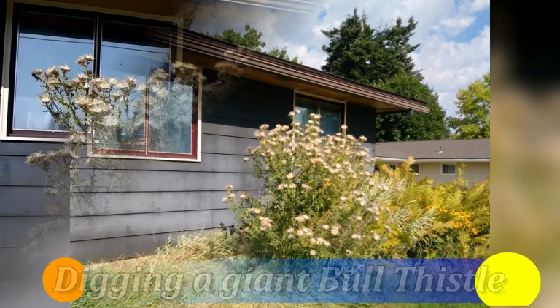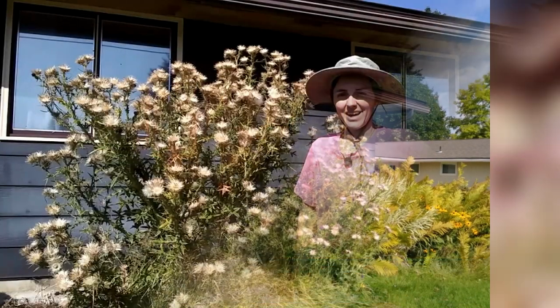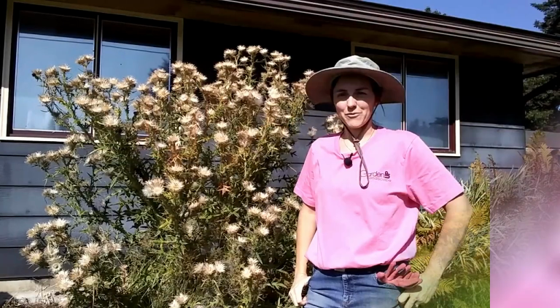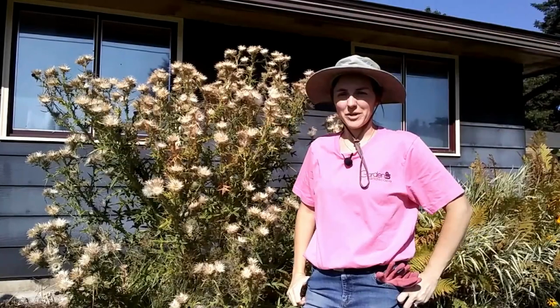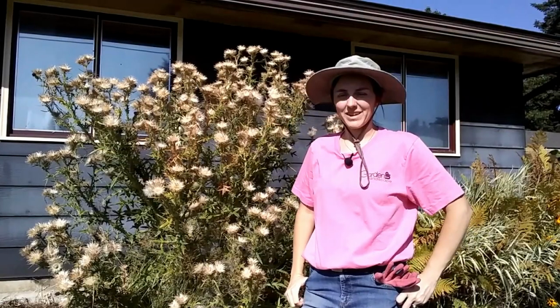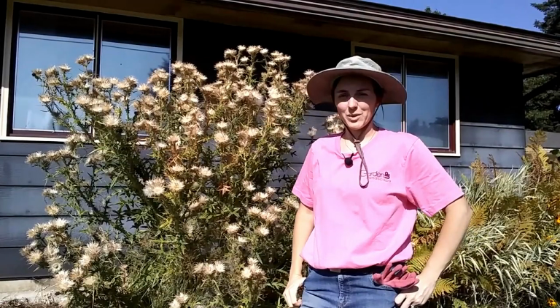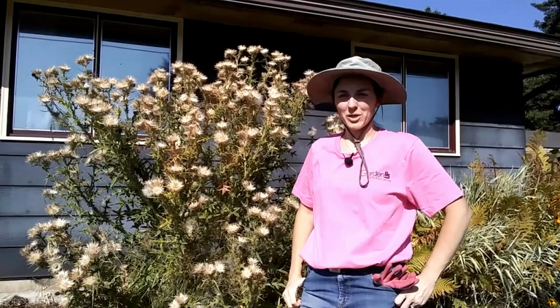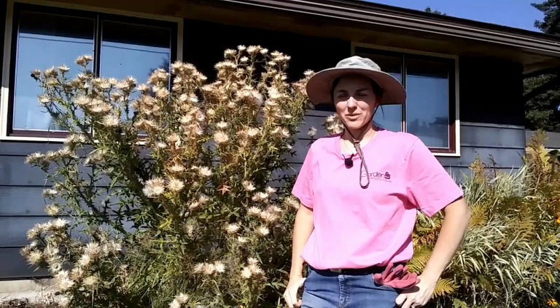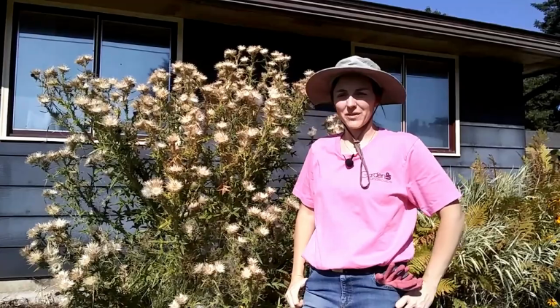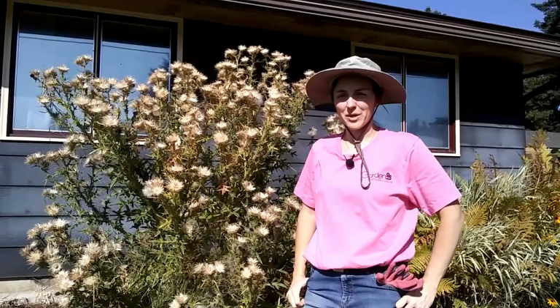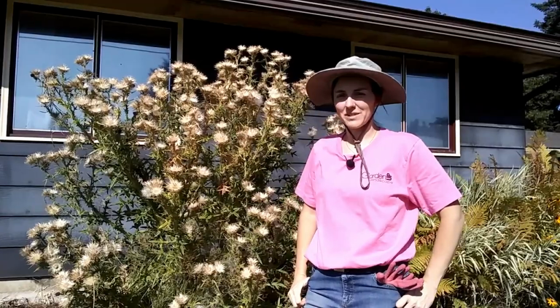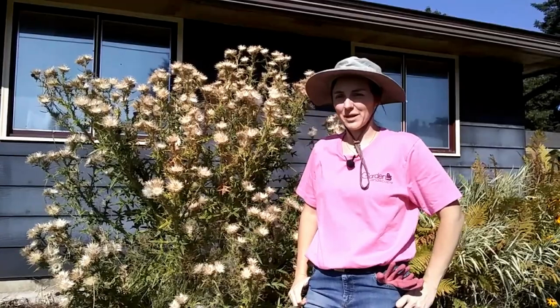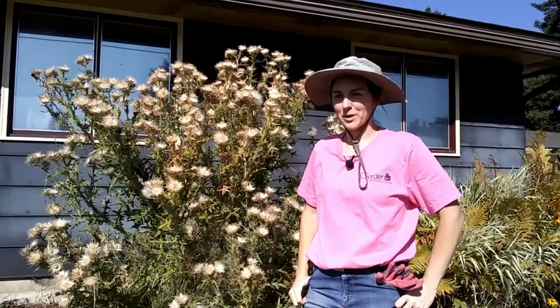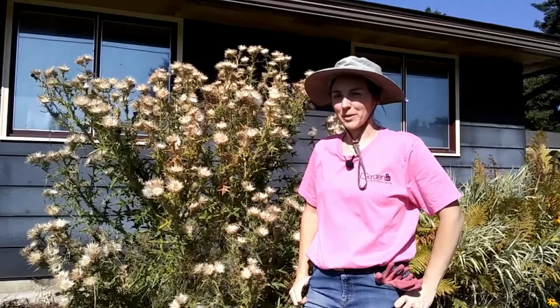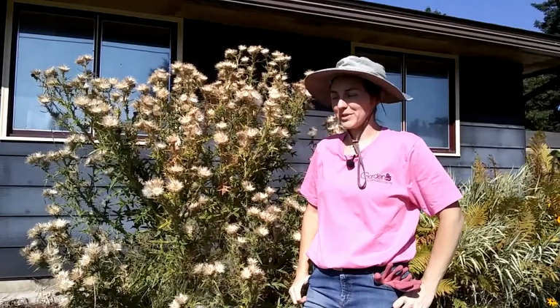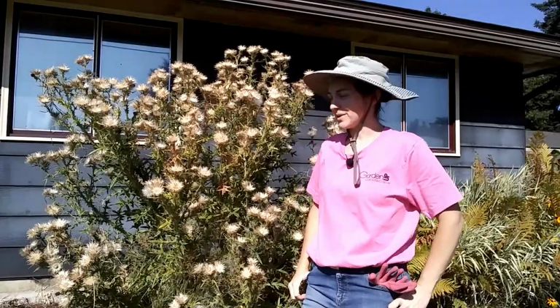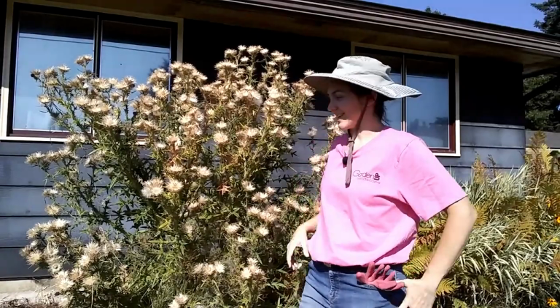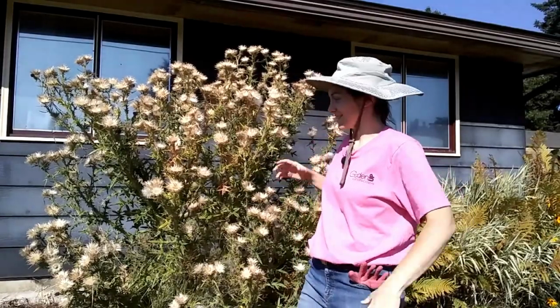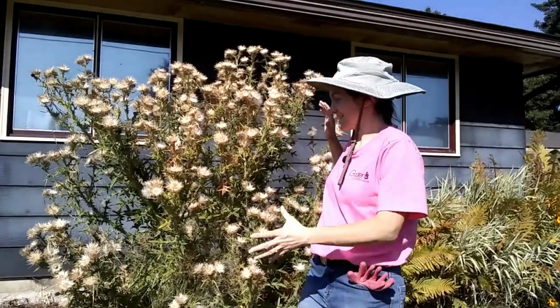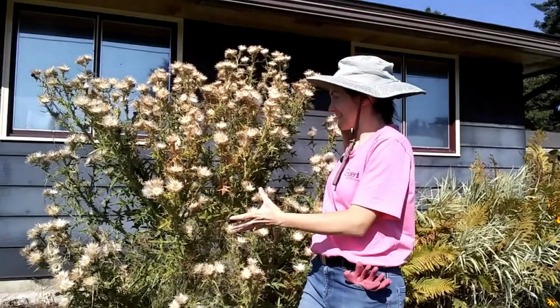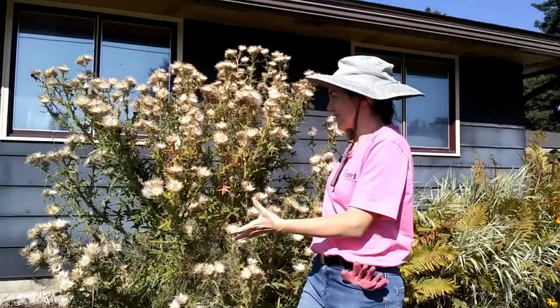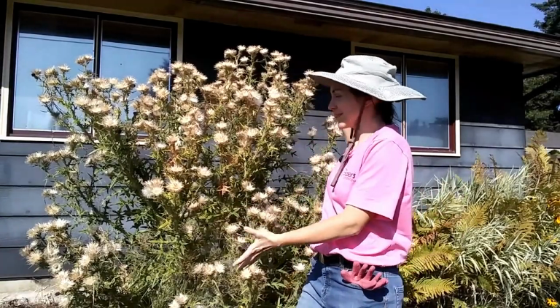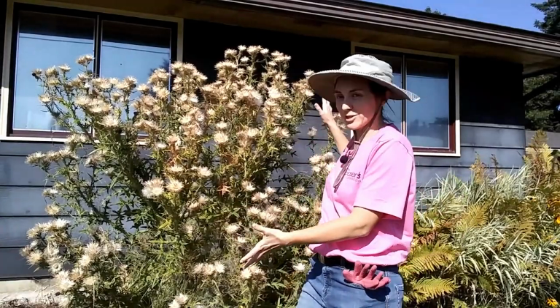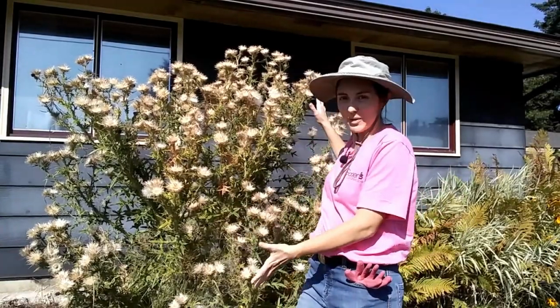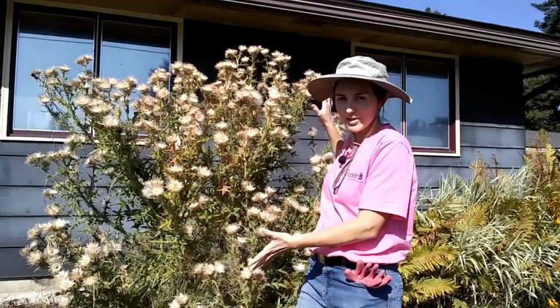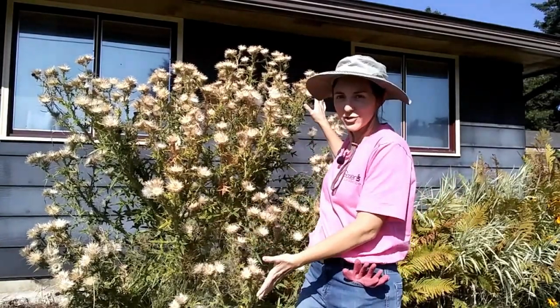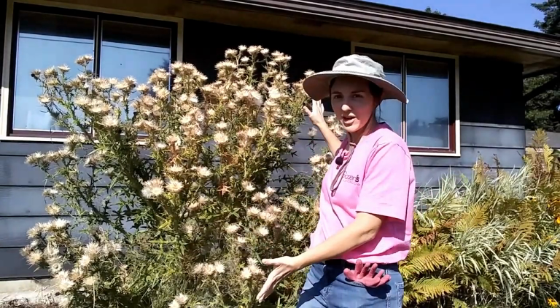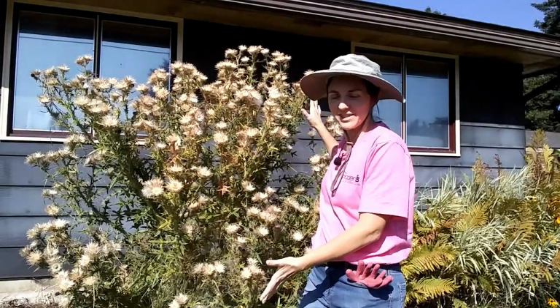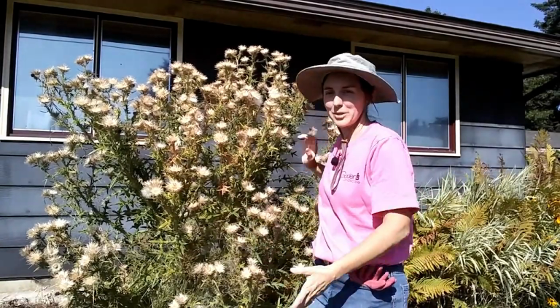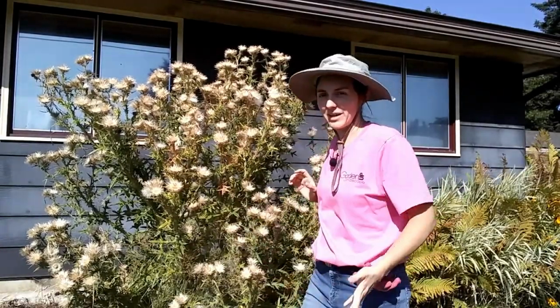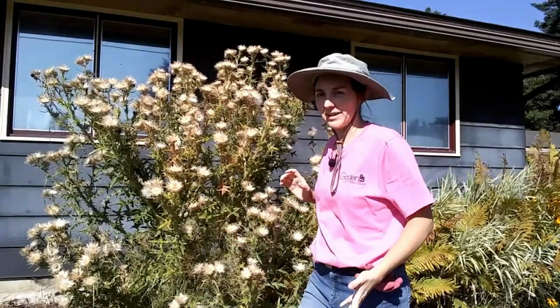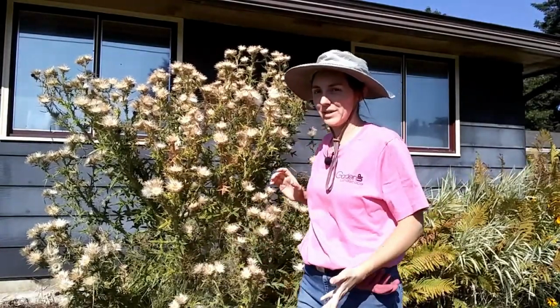Hey everybody, Amy here with Garden Up. Today what I'm going to be doing is tackling this monstrosity behind me.